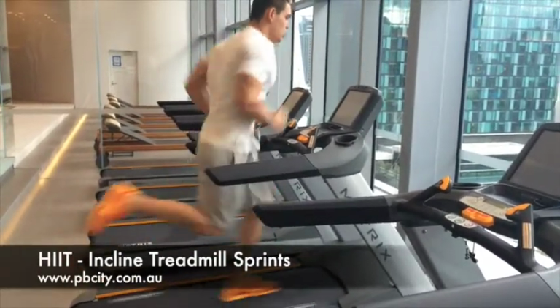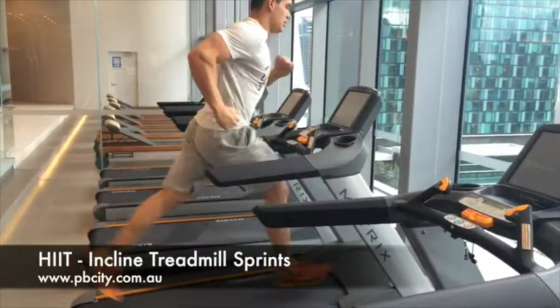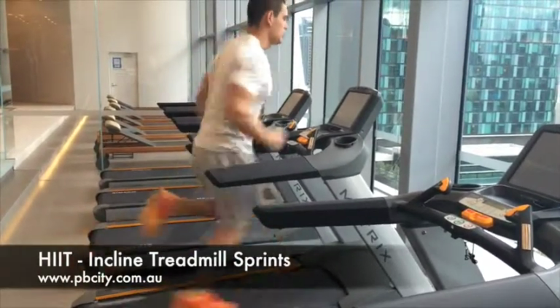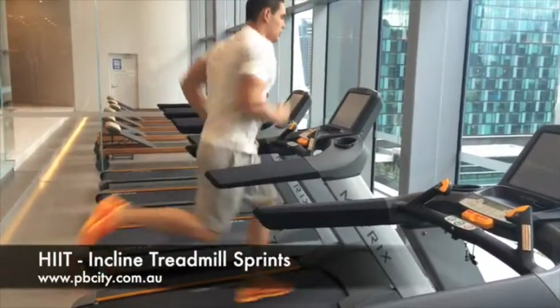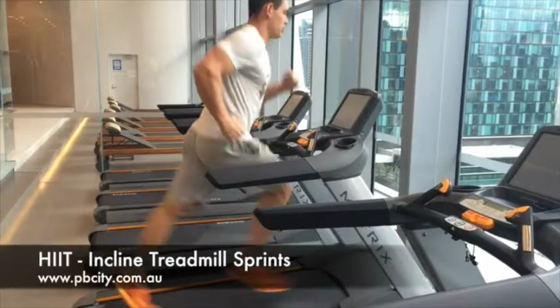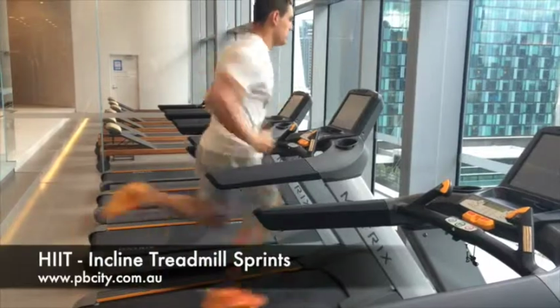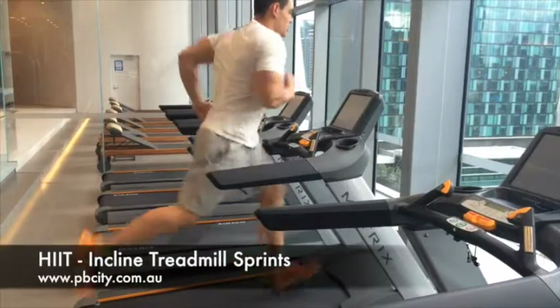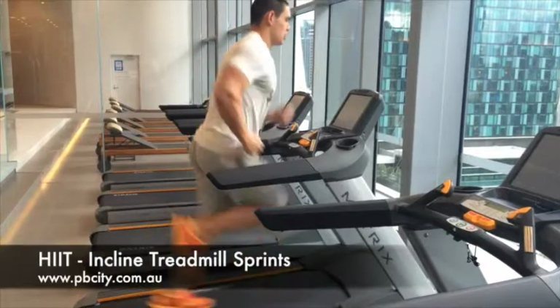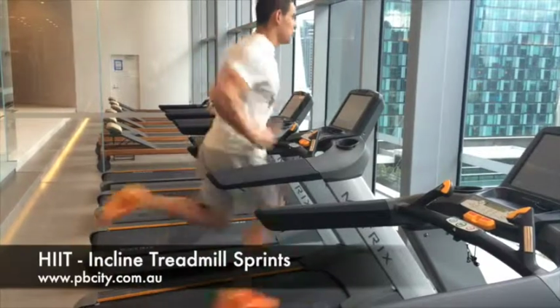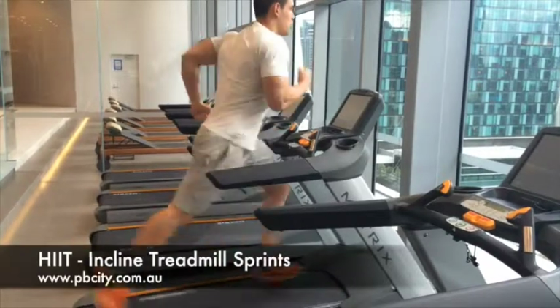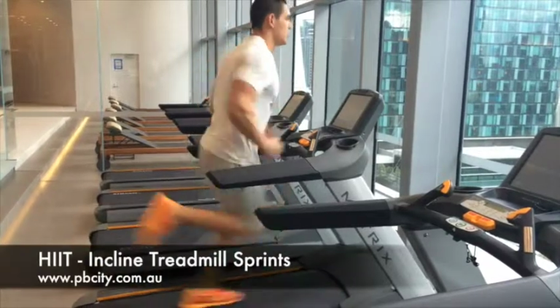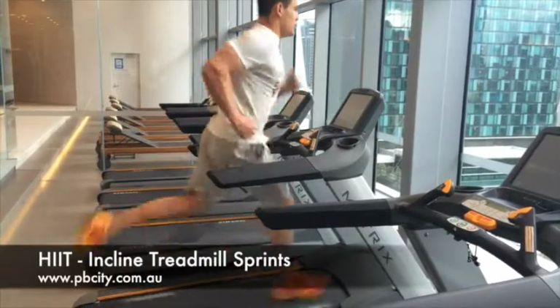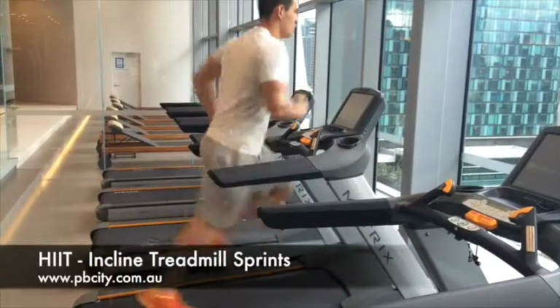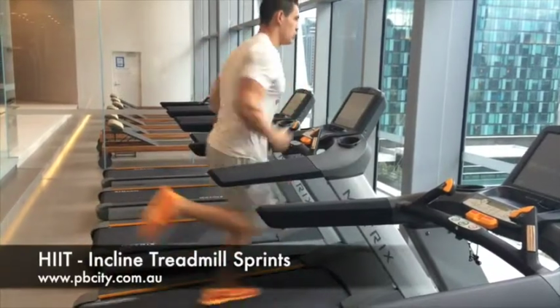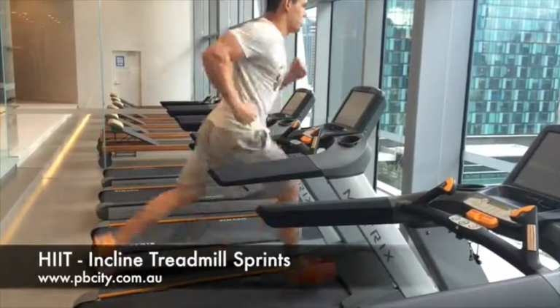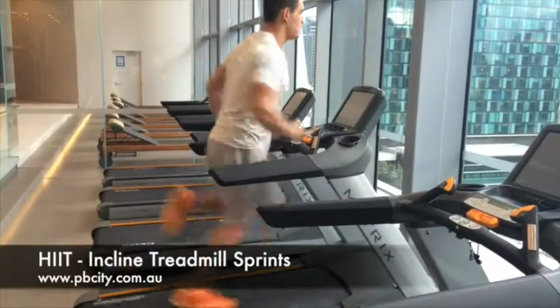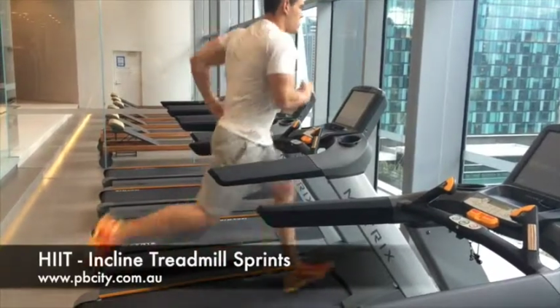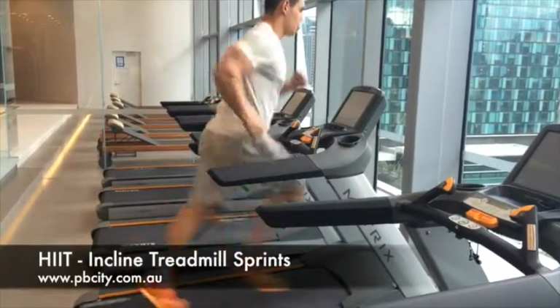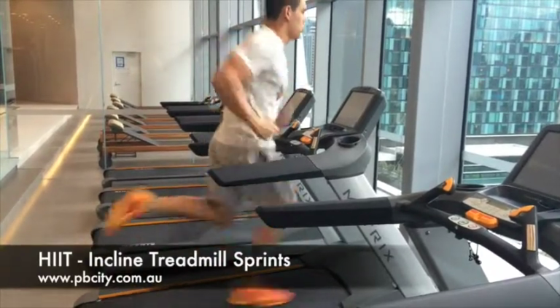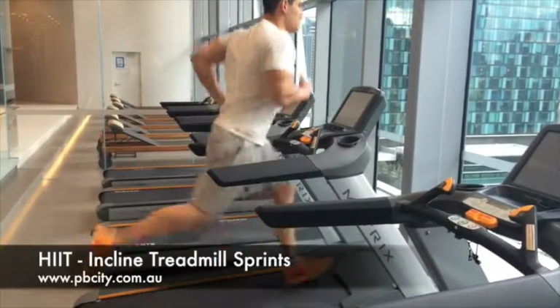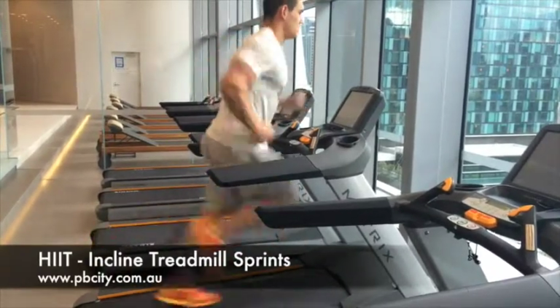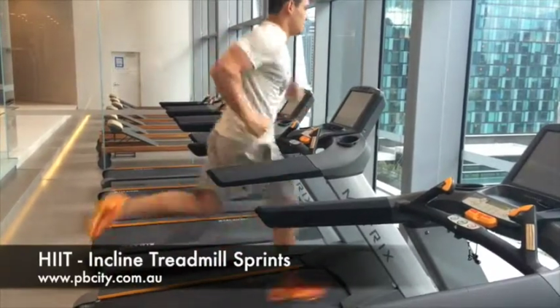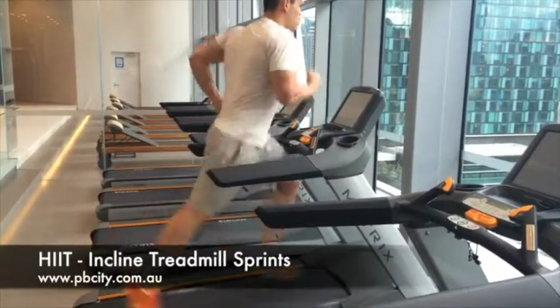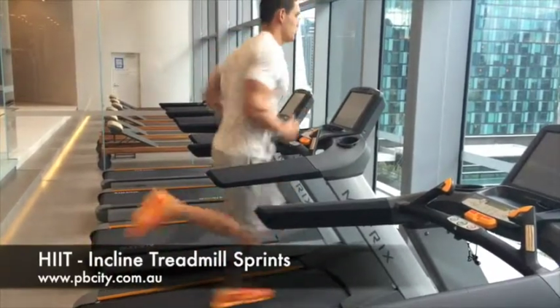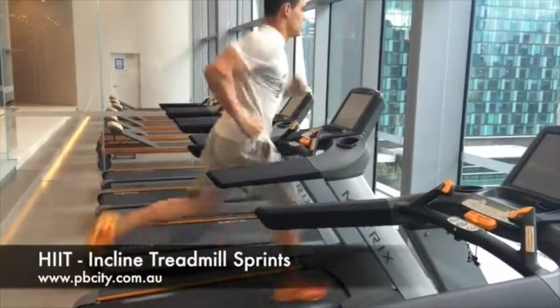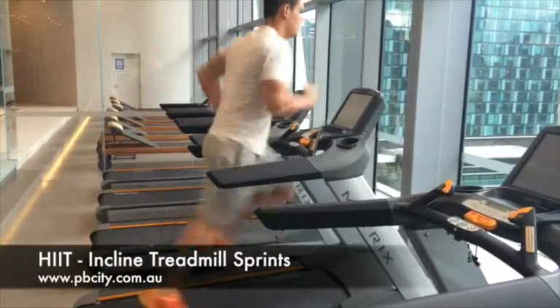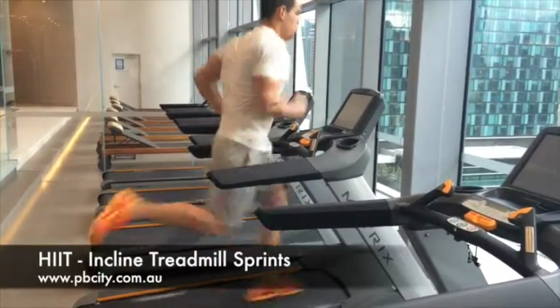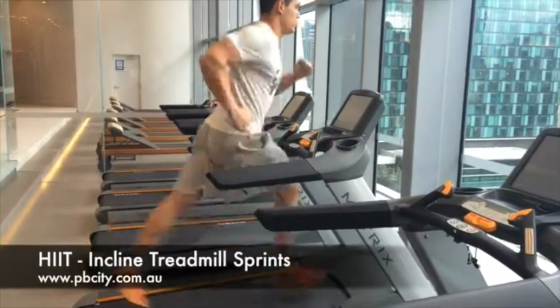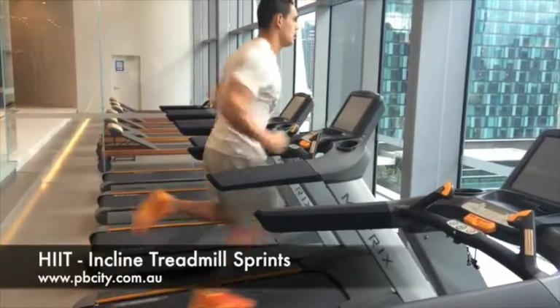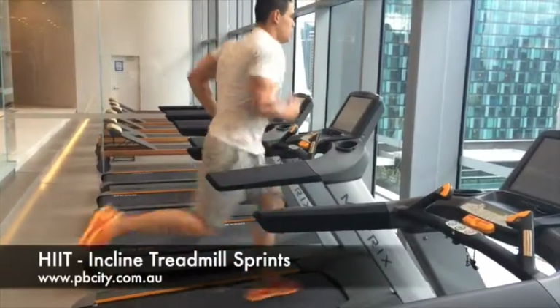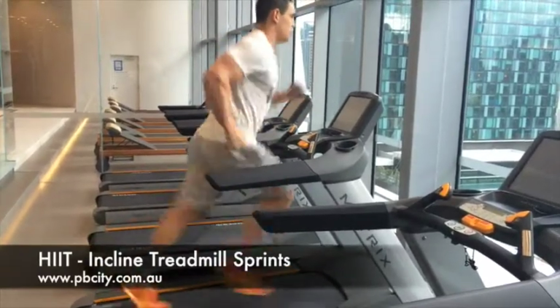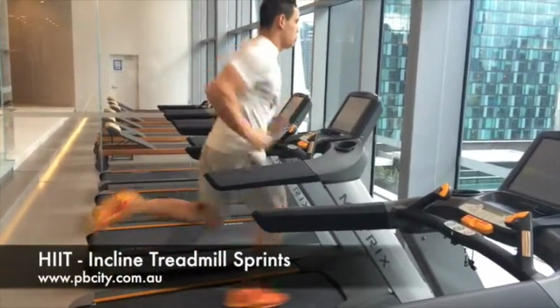You can make the exercise harder or easier by changing the incline level of the machine, depending on your fitness level.